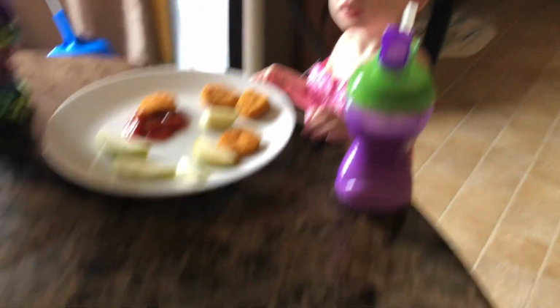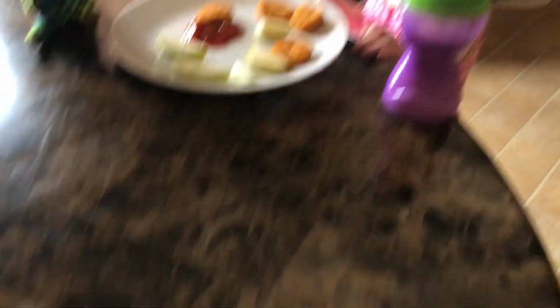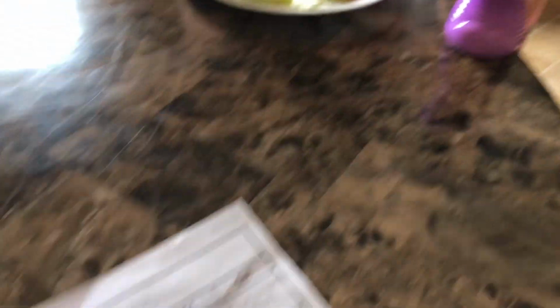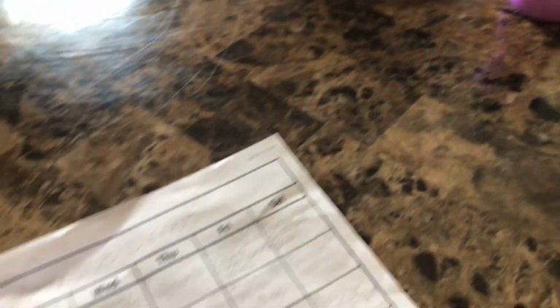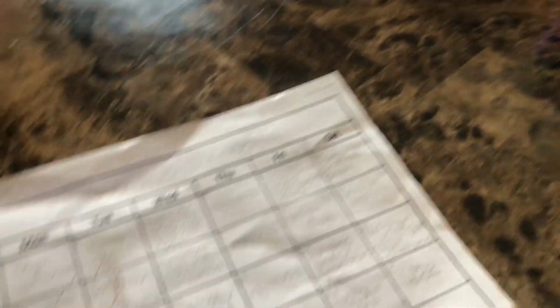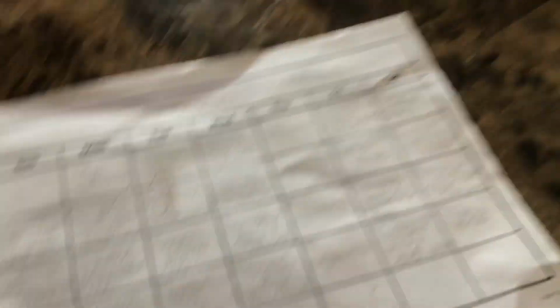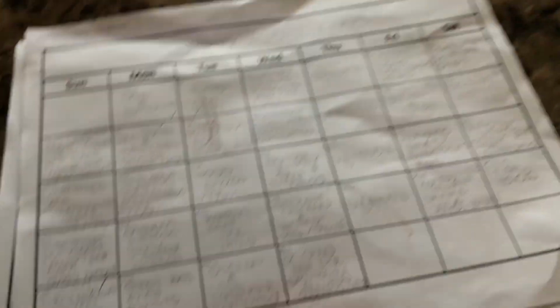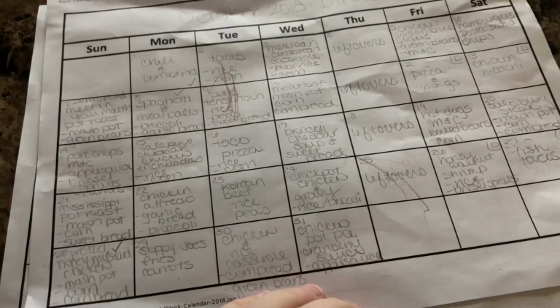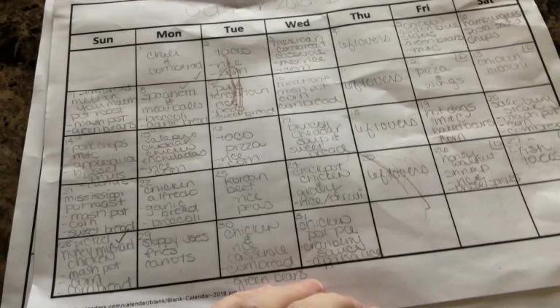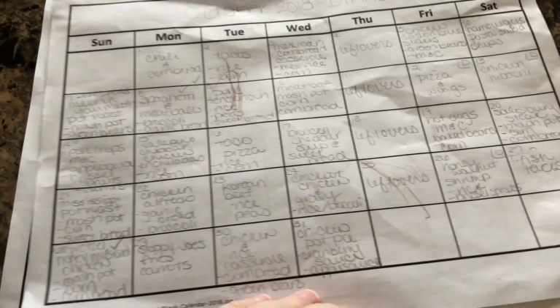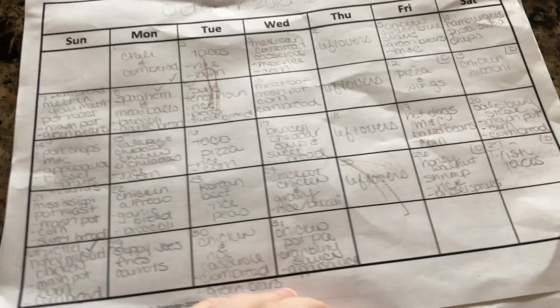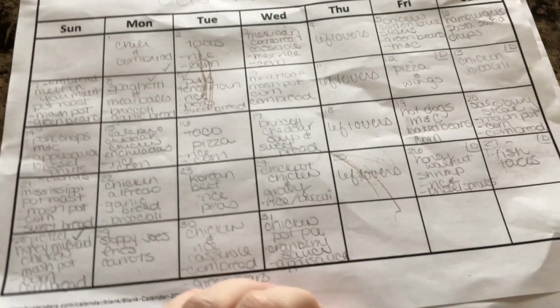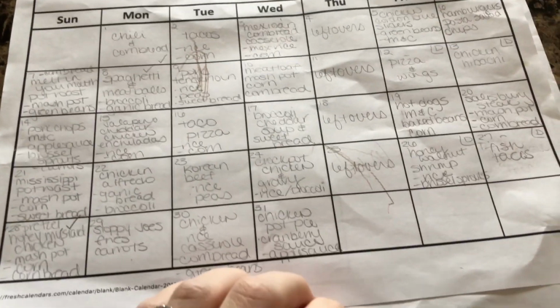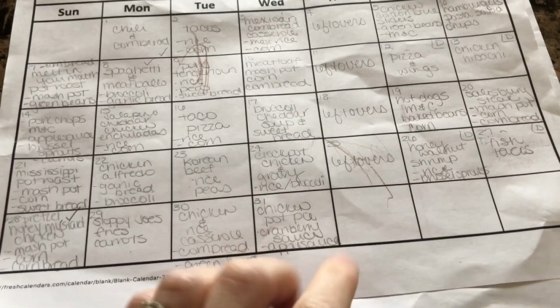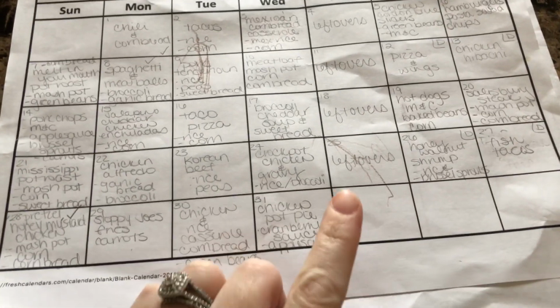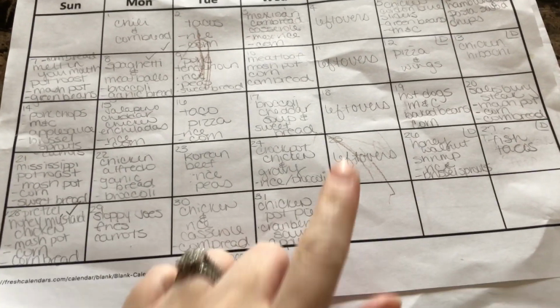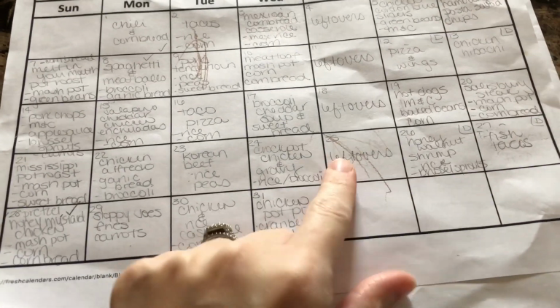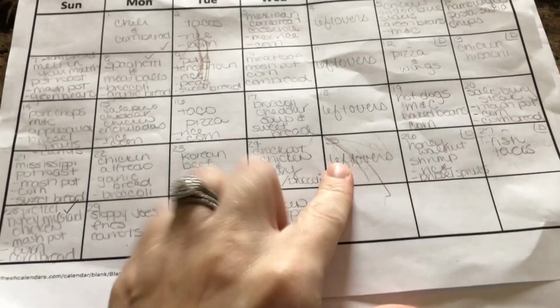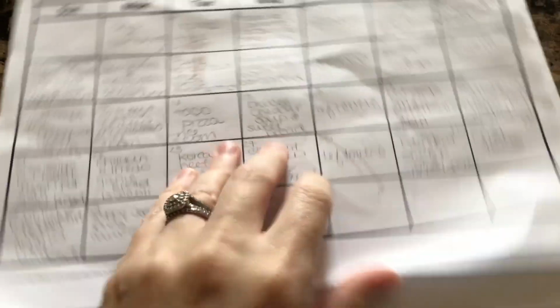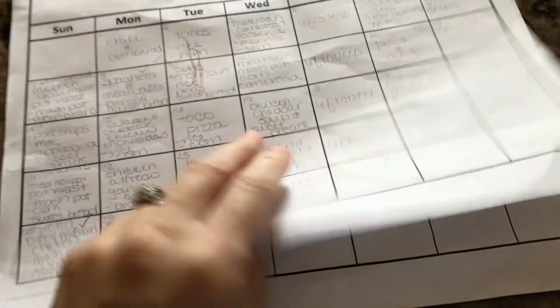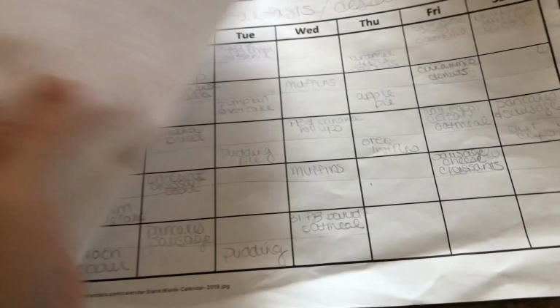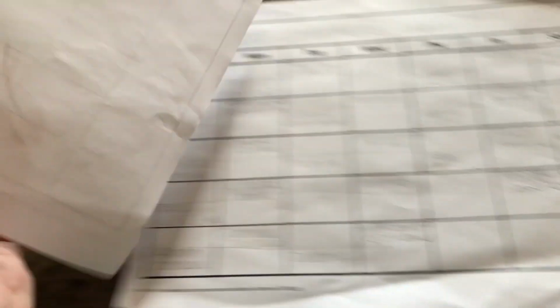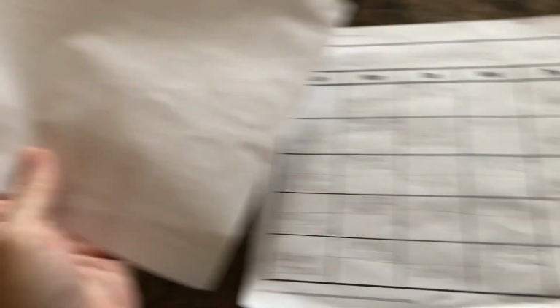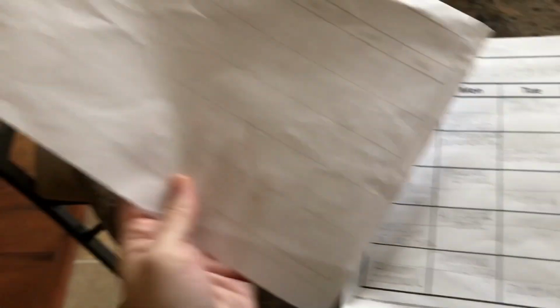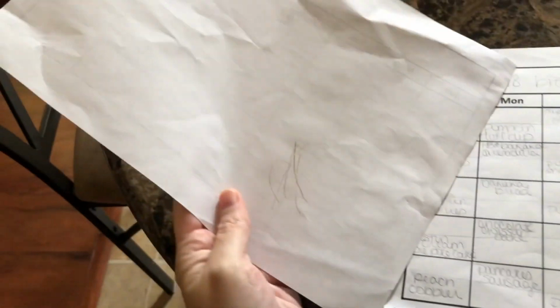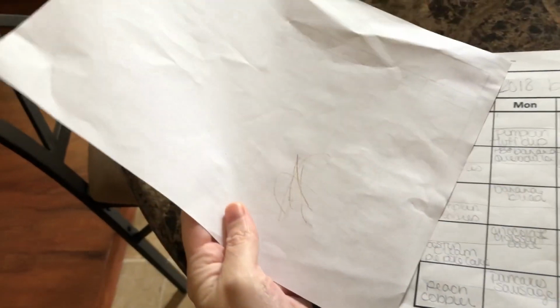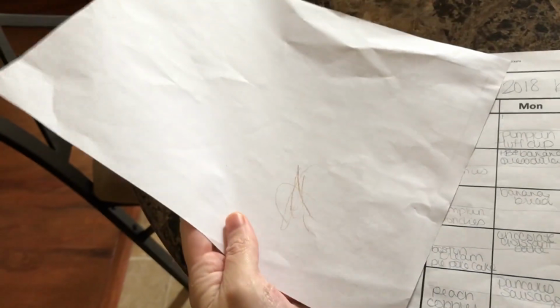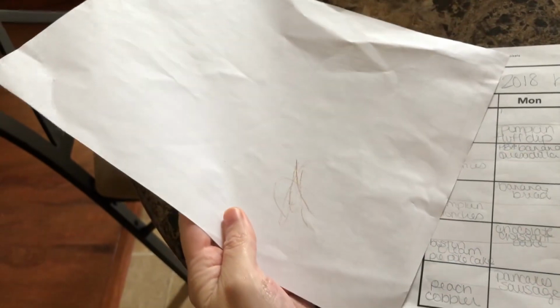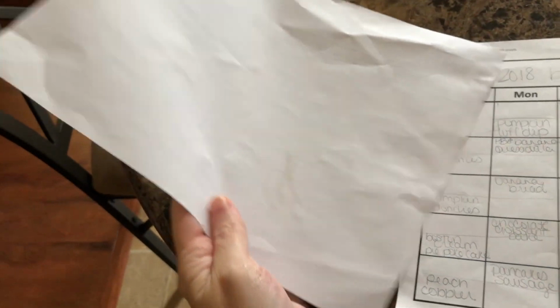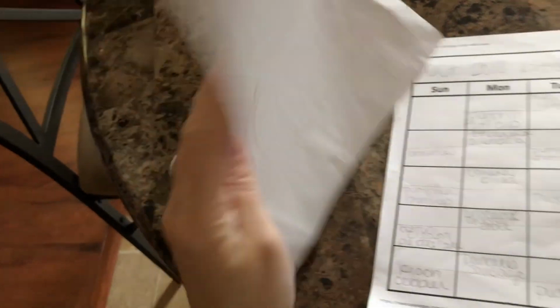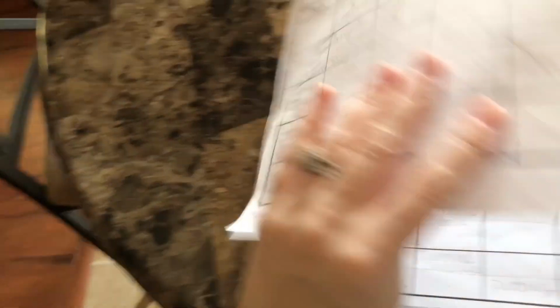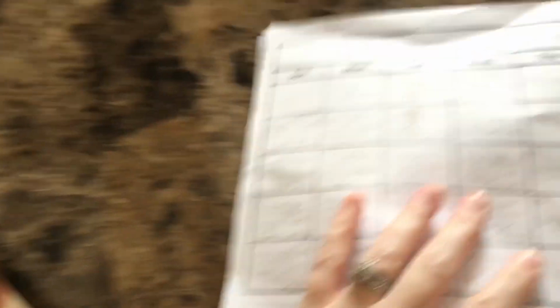She just woke up from a nap, got a hold of my meal plans, and she fell in love.